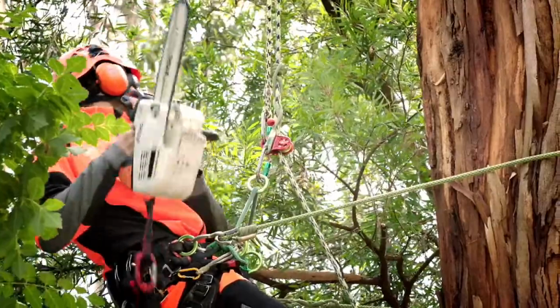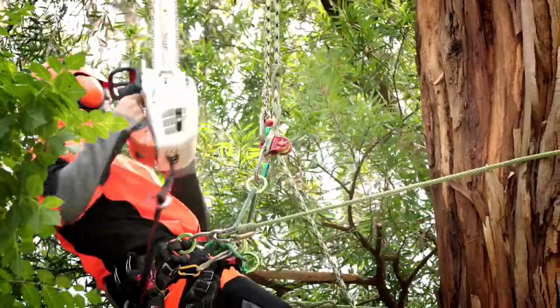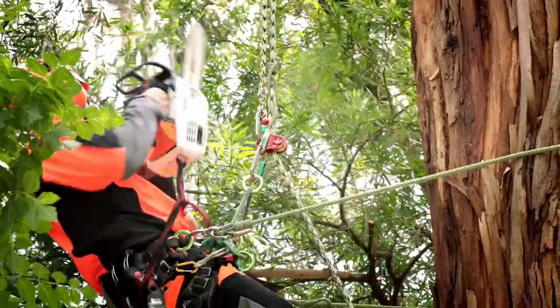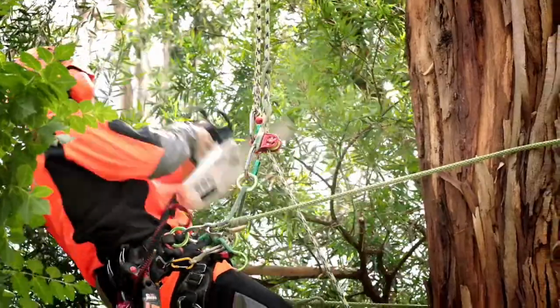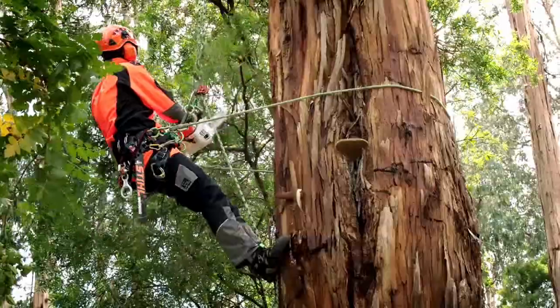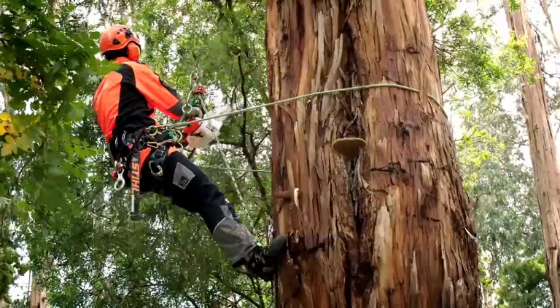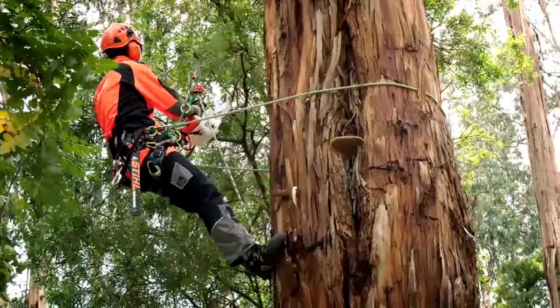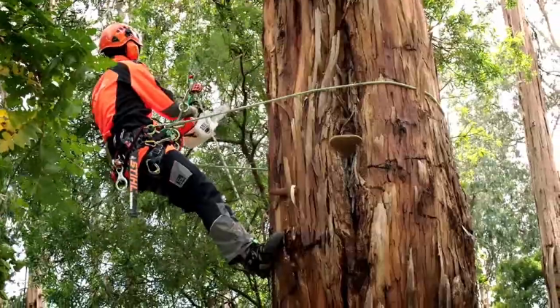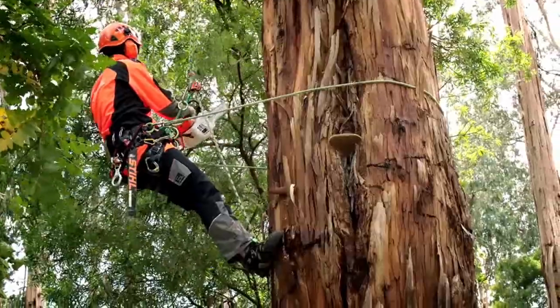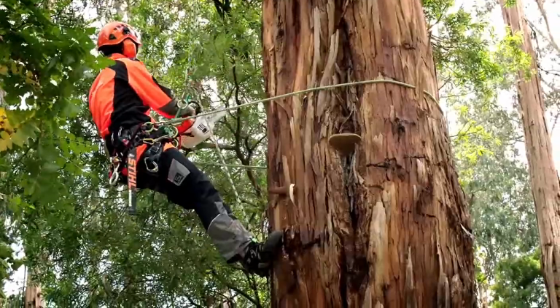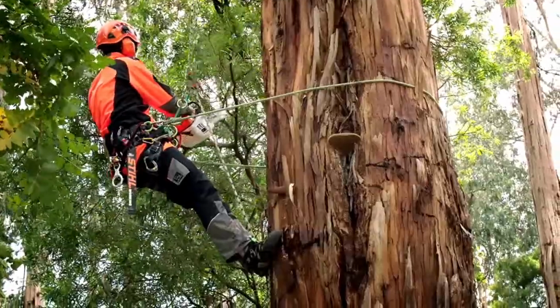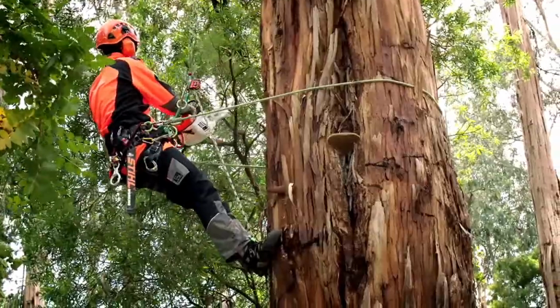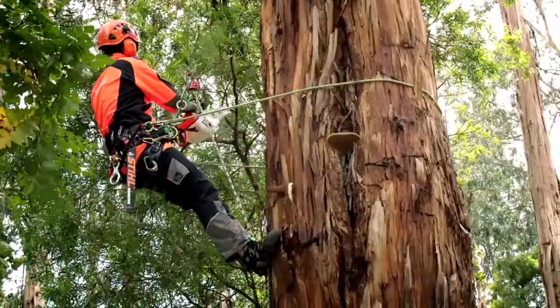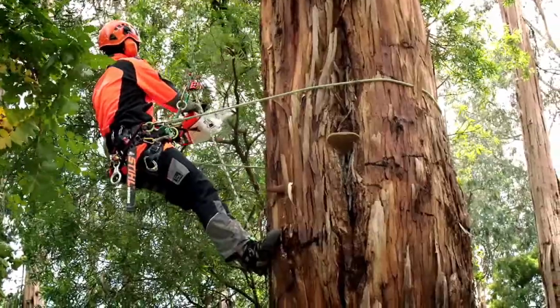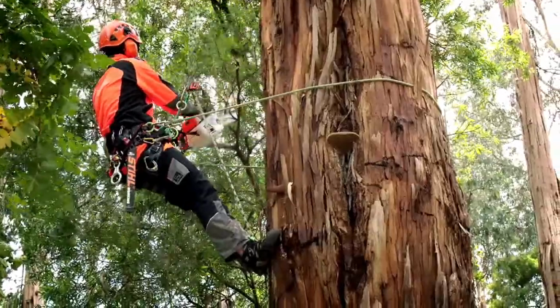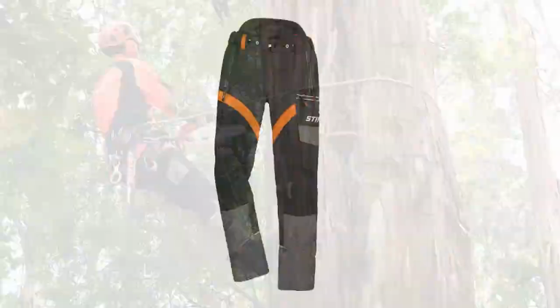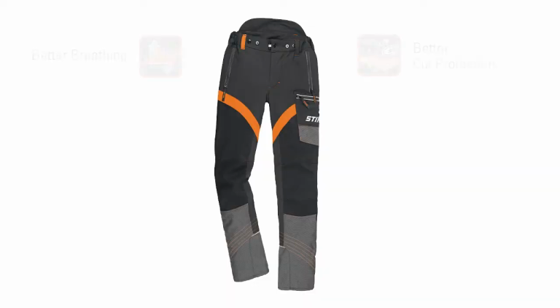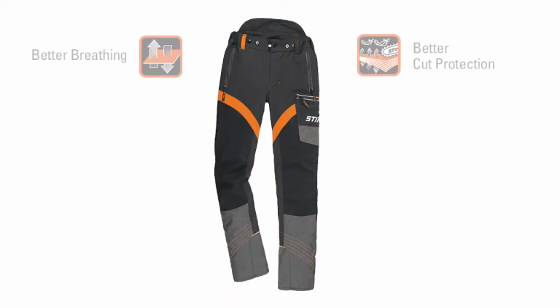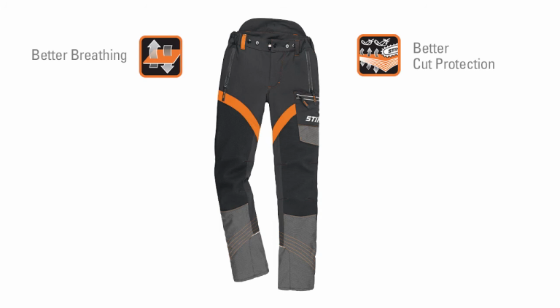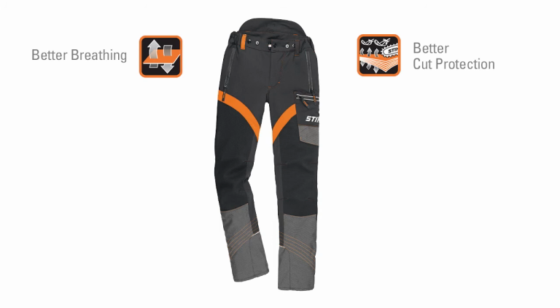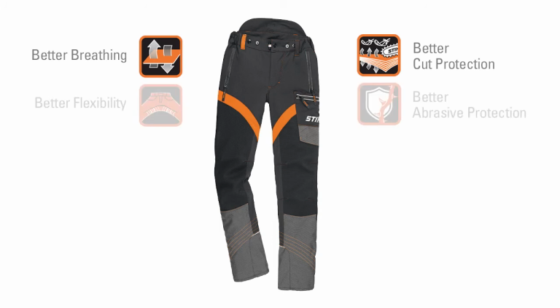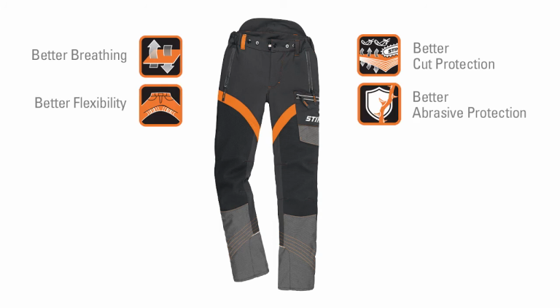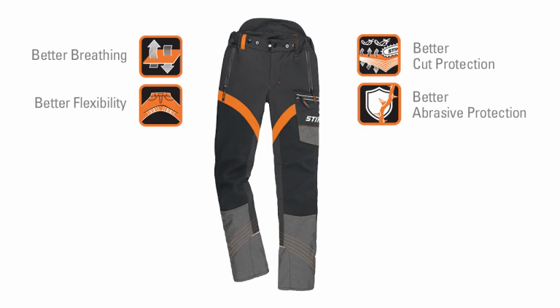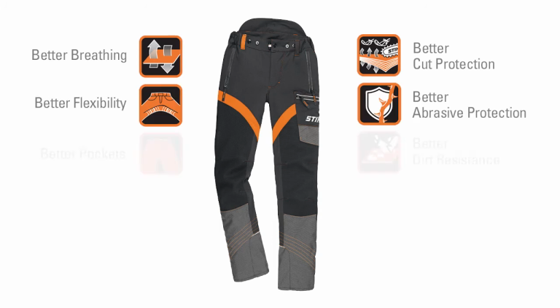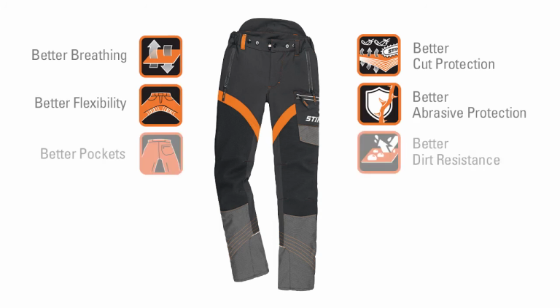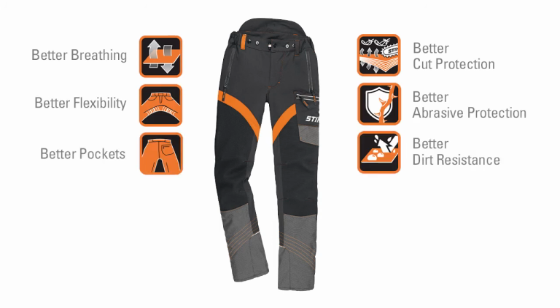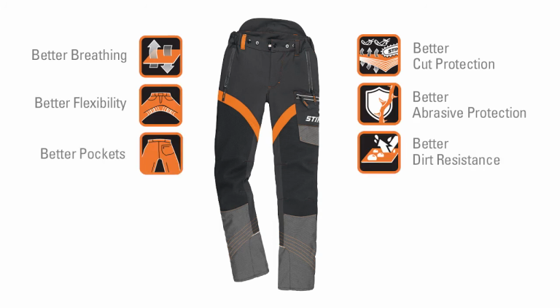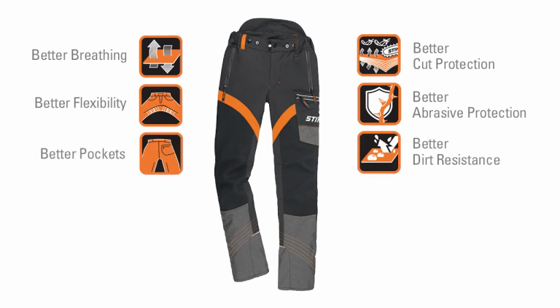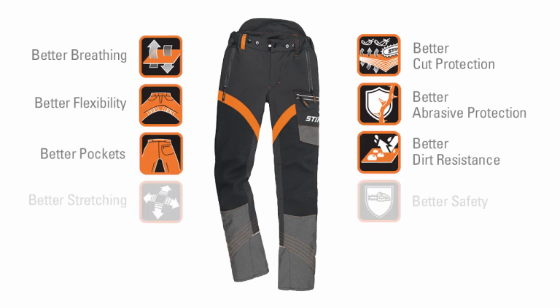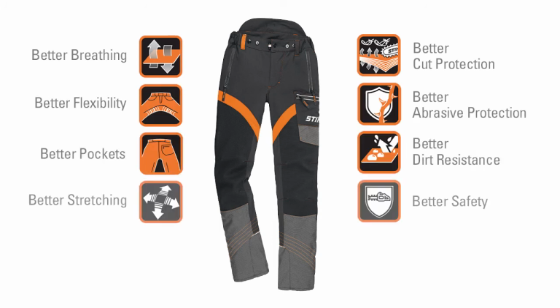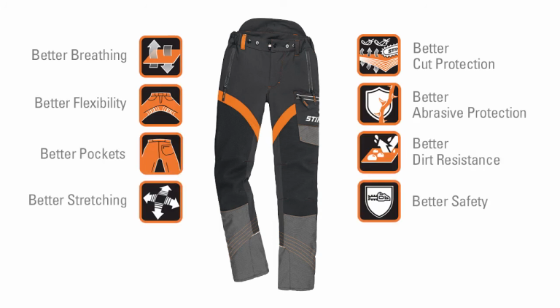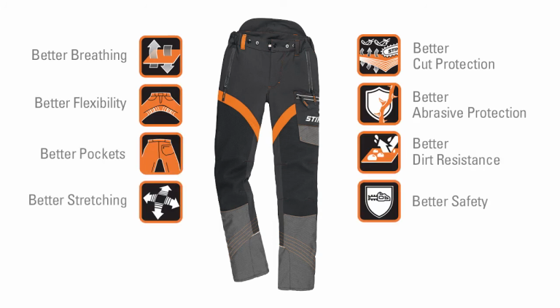X-Flex pants, designed by arborists for arborists, which means they tick all the boxes when it comes to their specific needs.